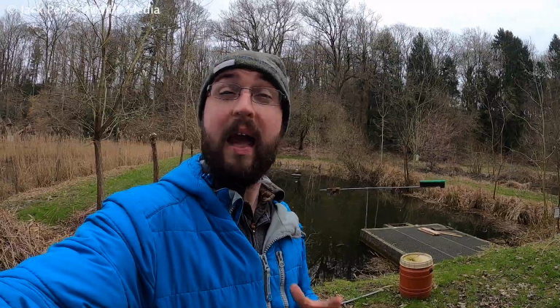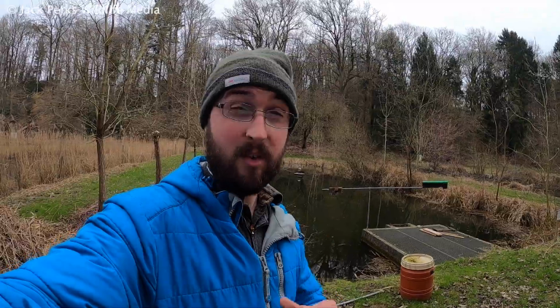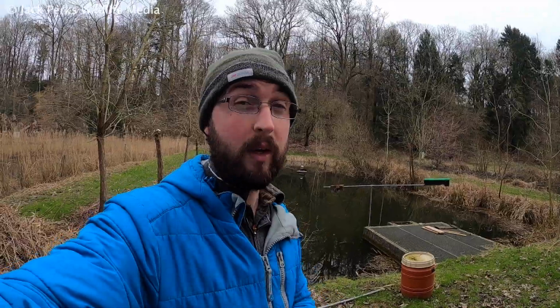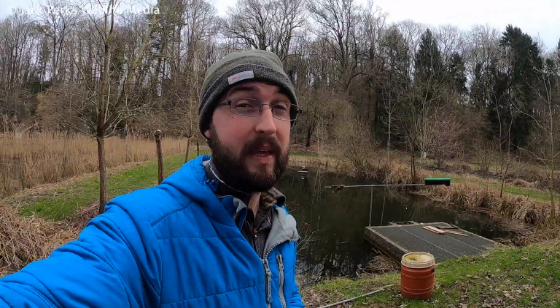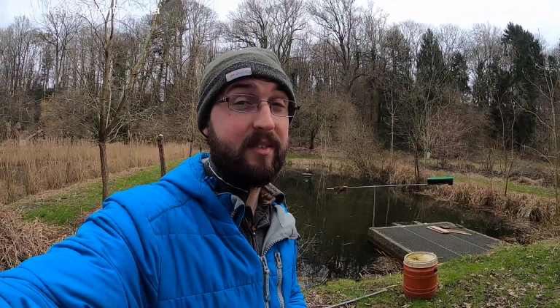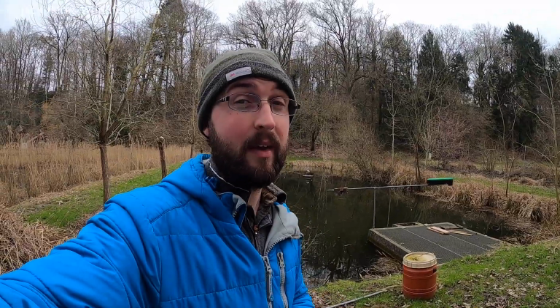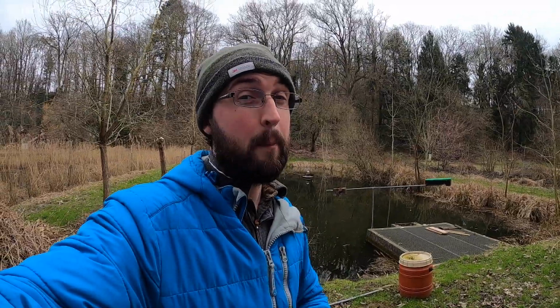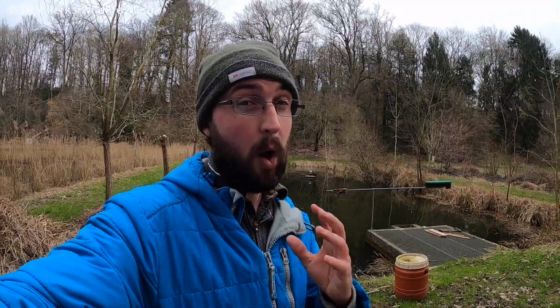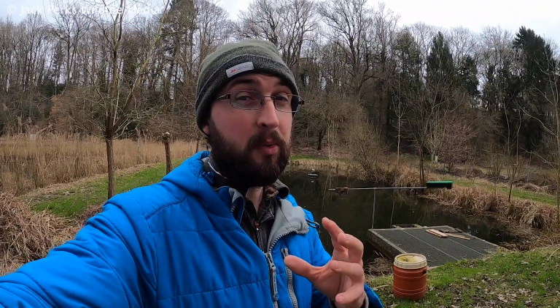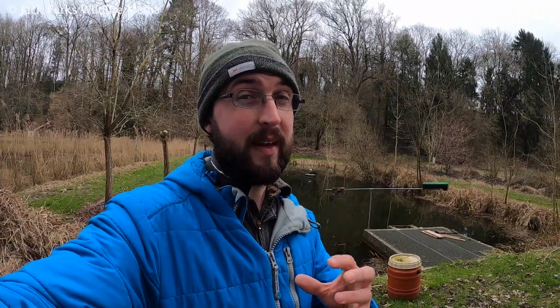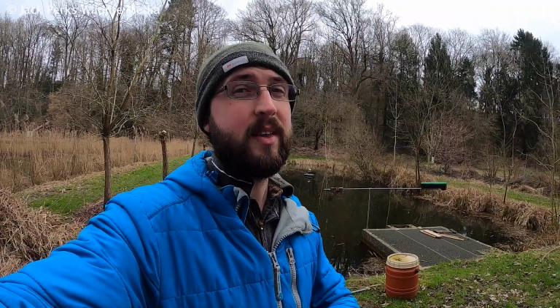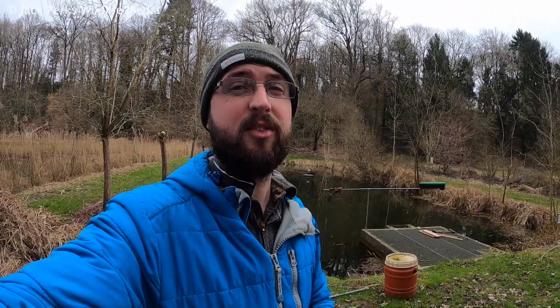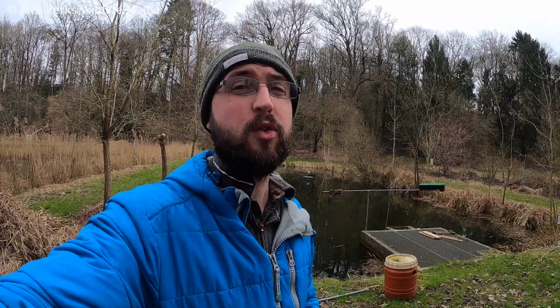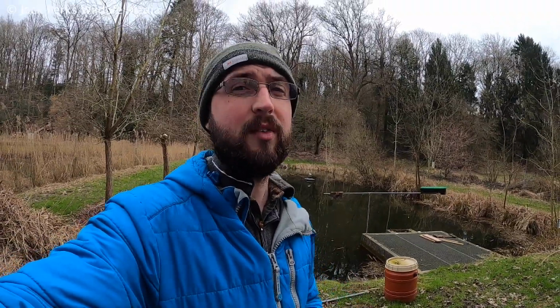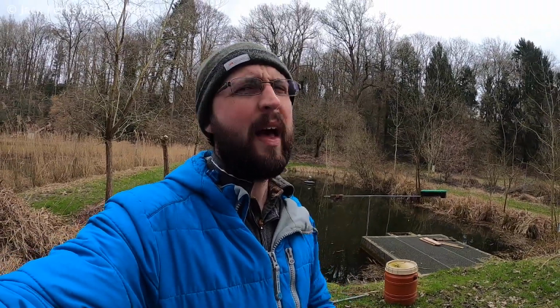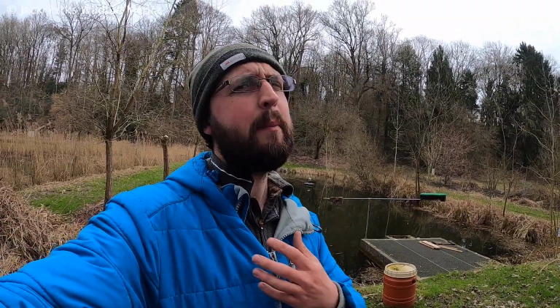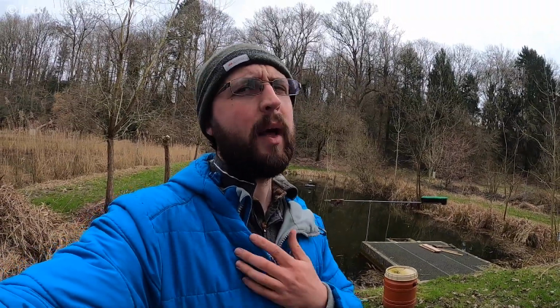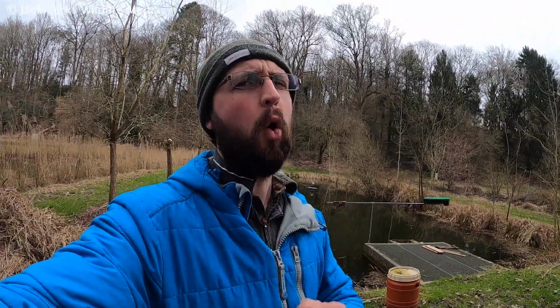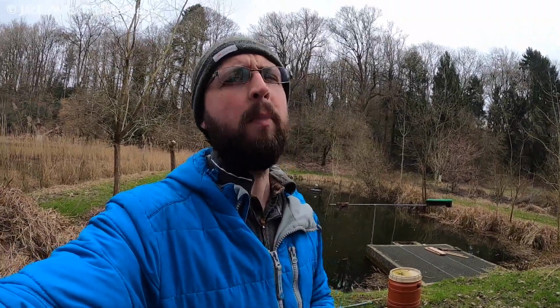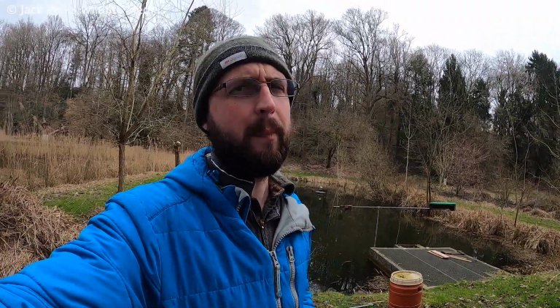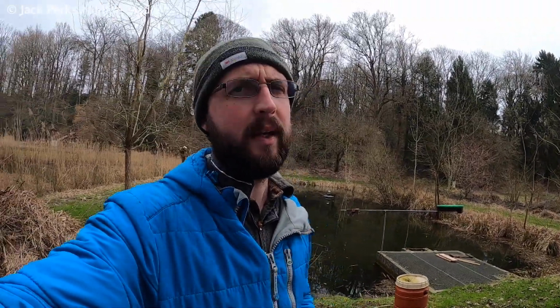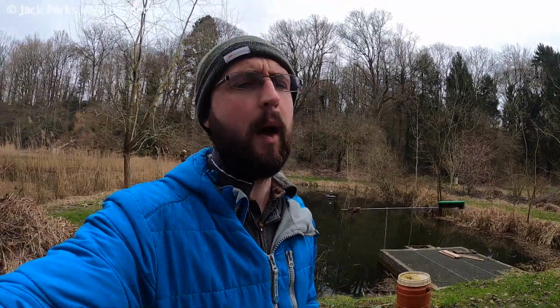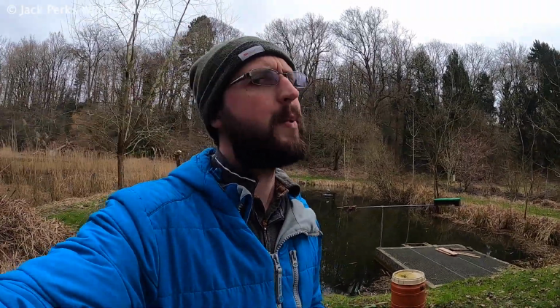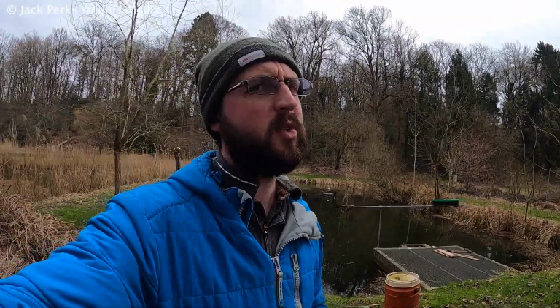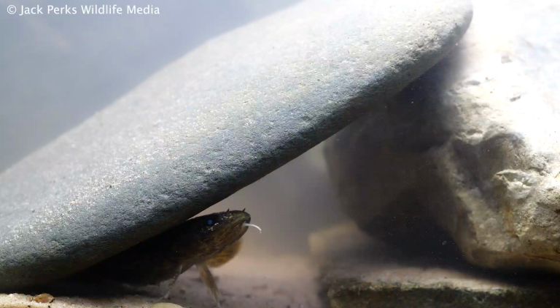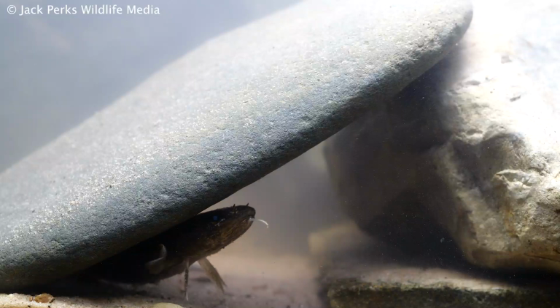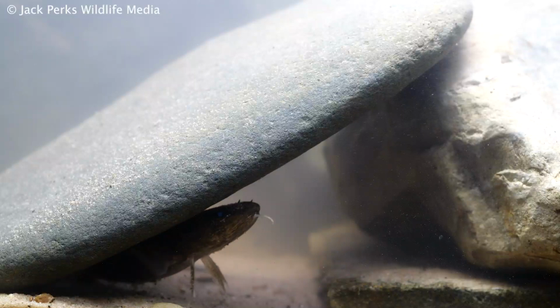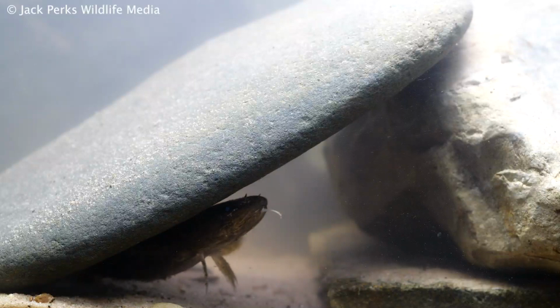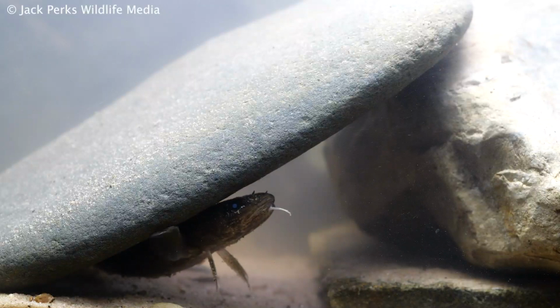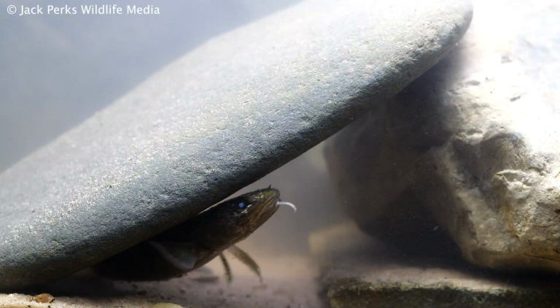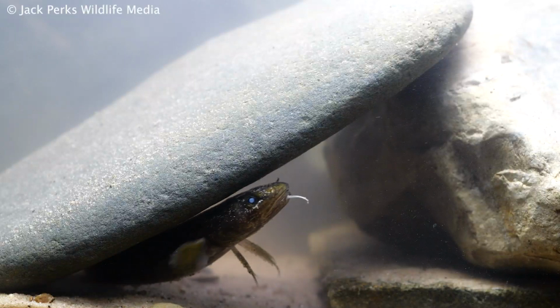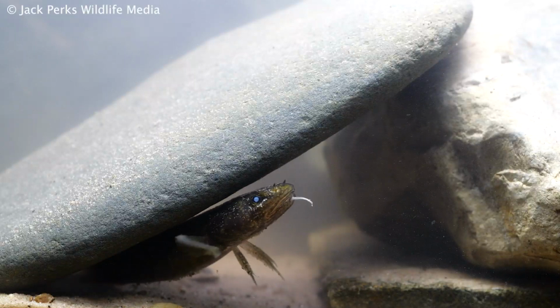It's not going to be easy, but hopefully this secretive and — in my own humble opinion — beautiful fish could make a comeback.